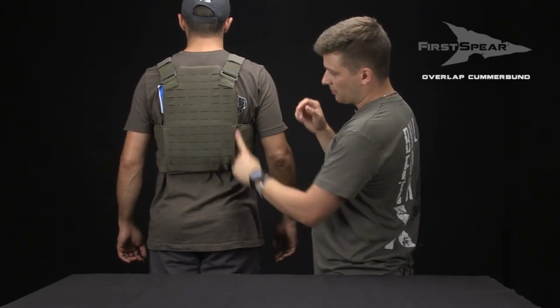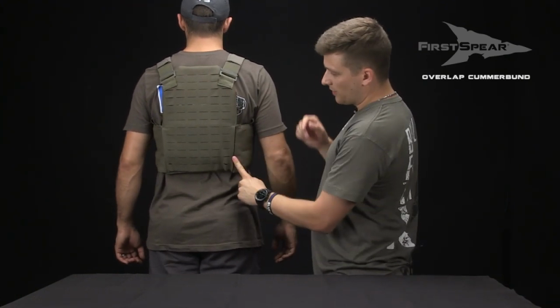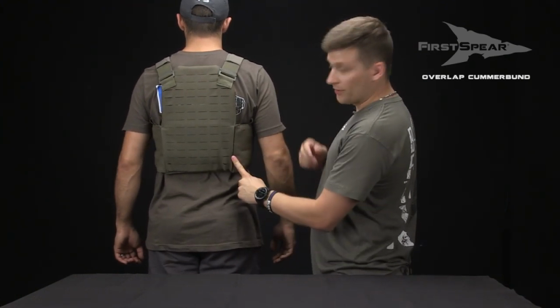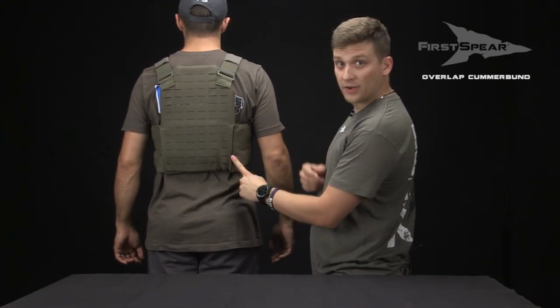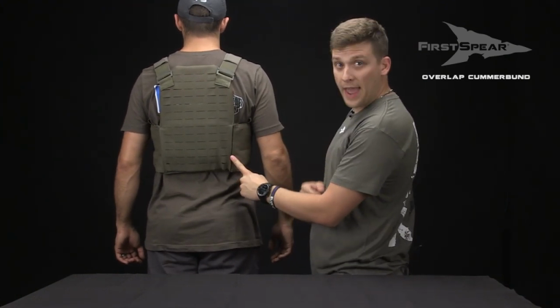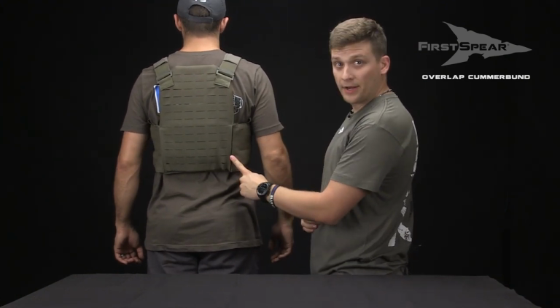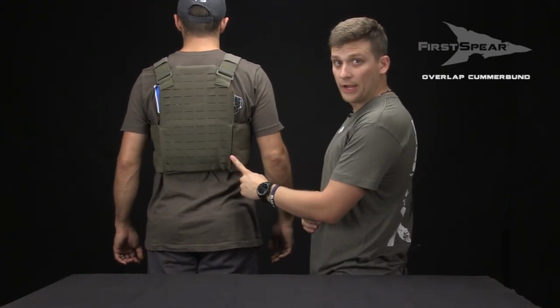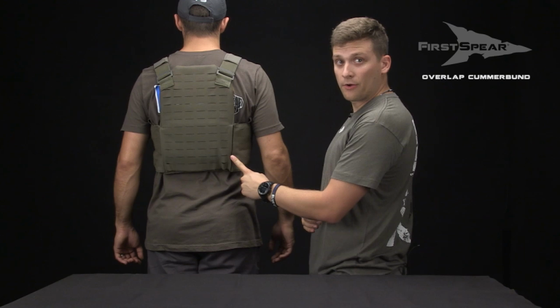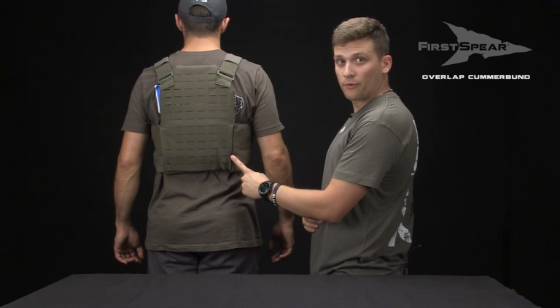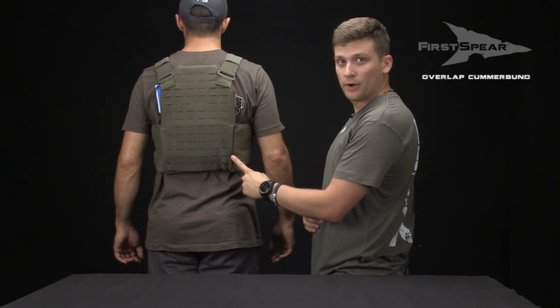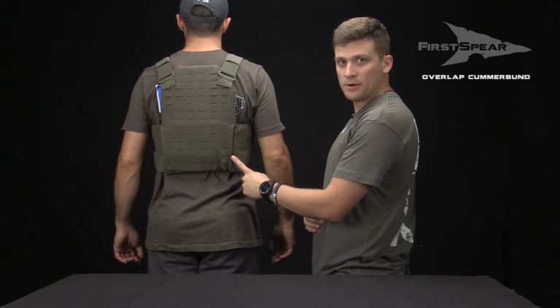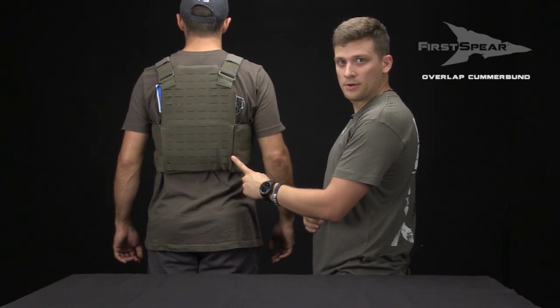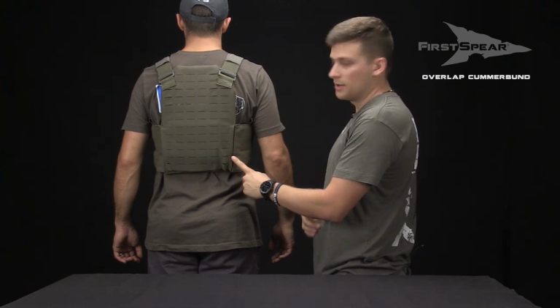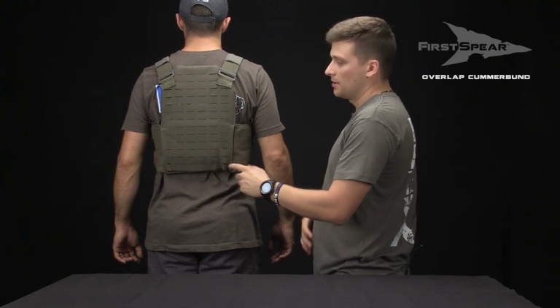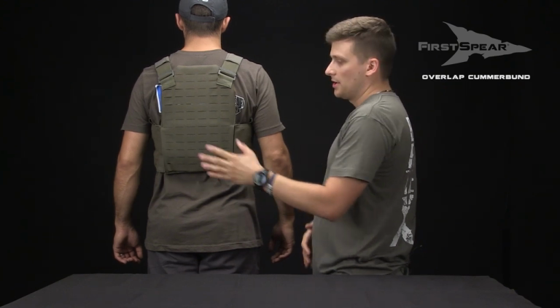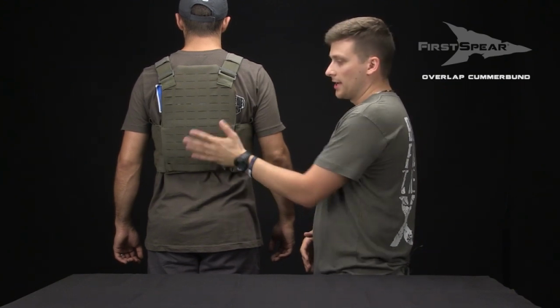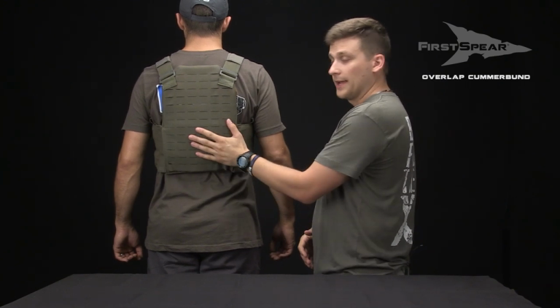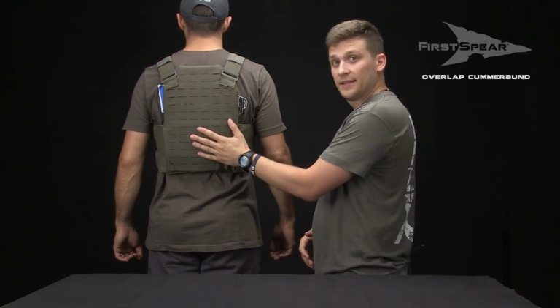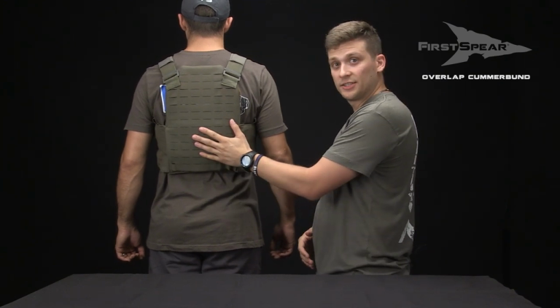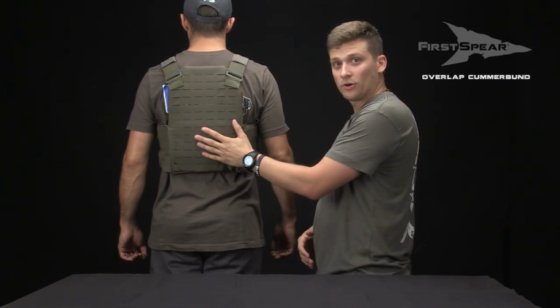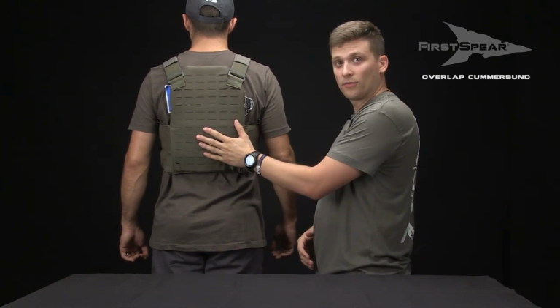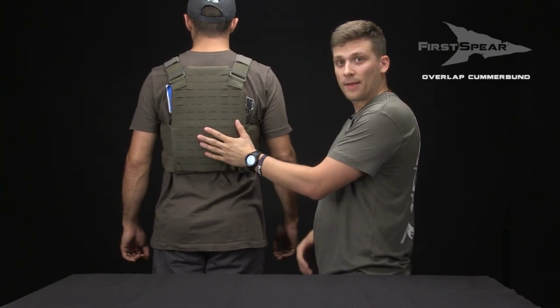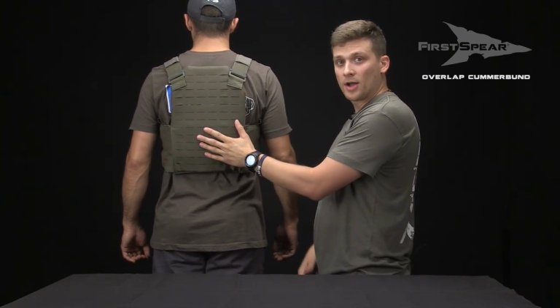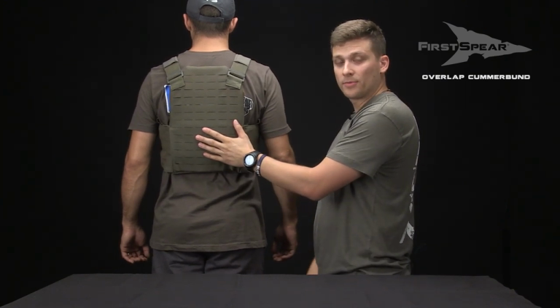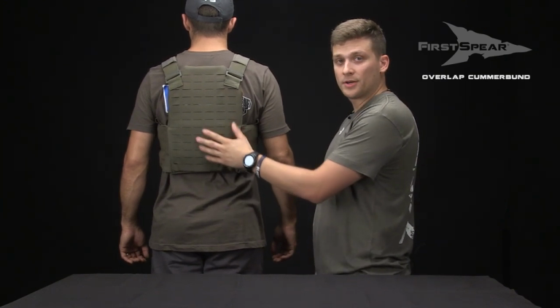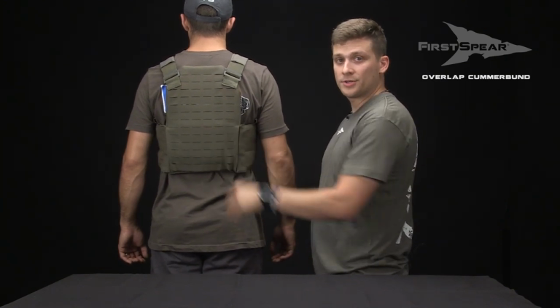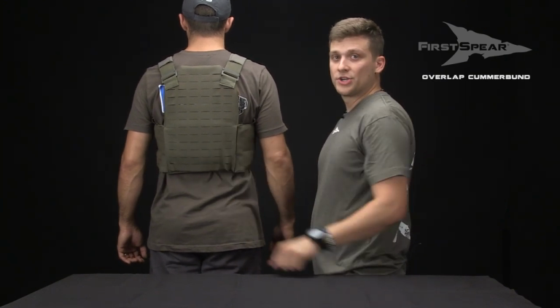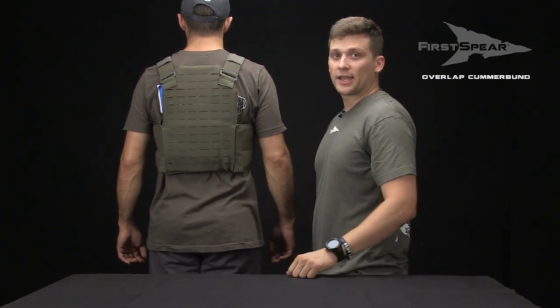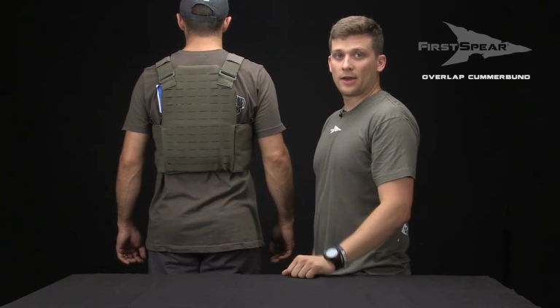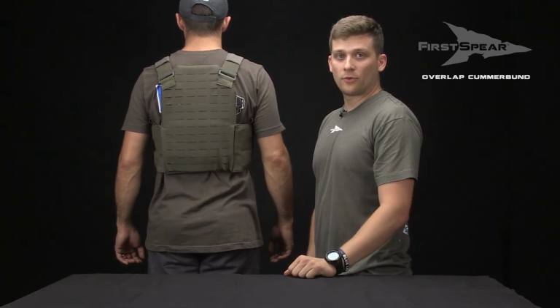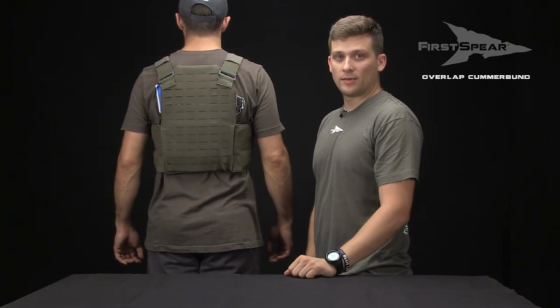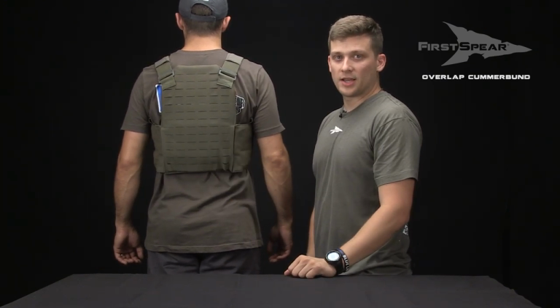We have no gapping here on the rear. Again, this is our Overlap Cumberbund. Check it out on the website.